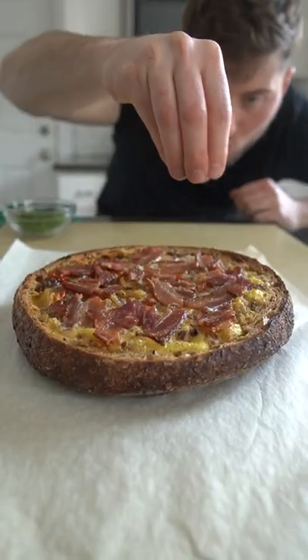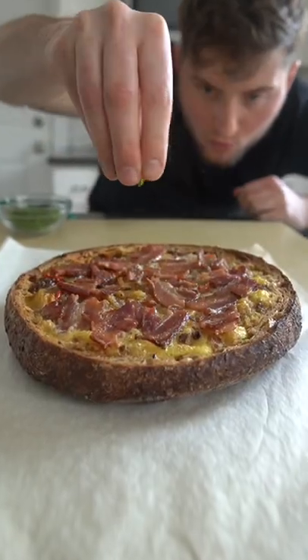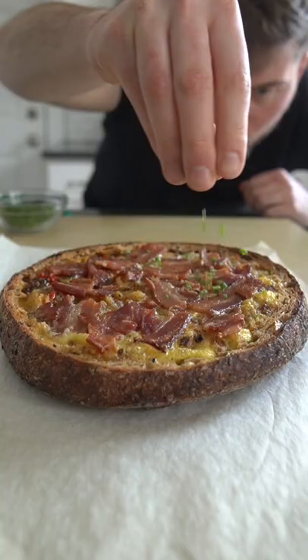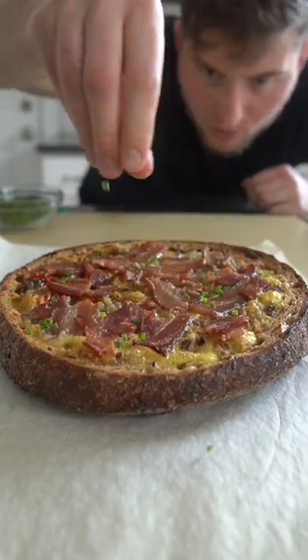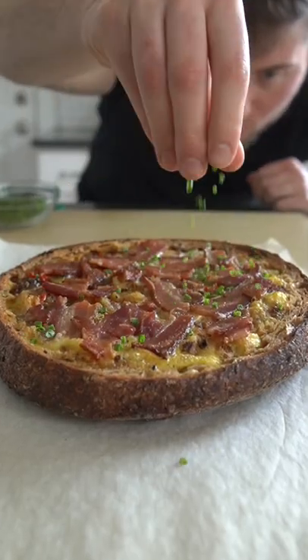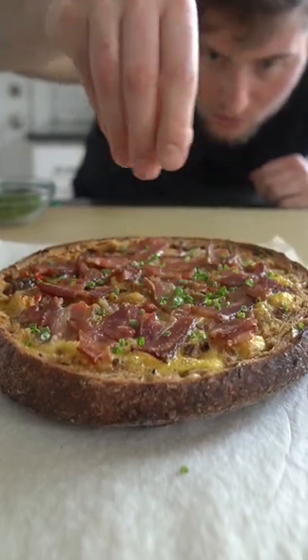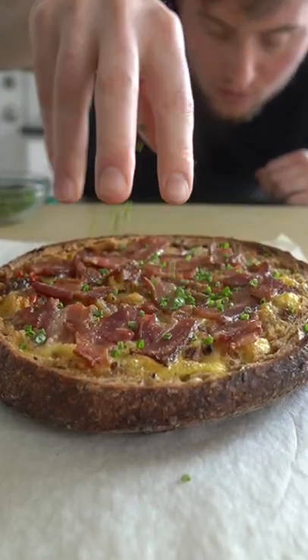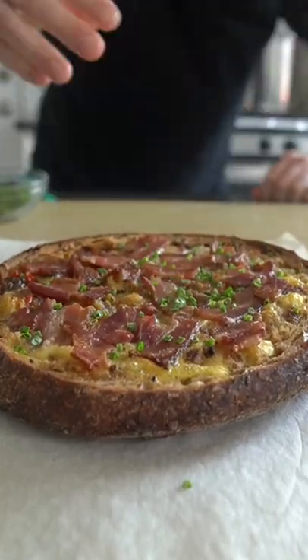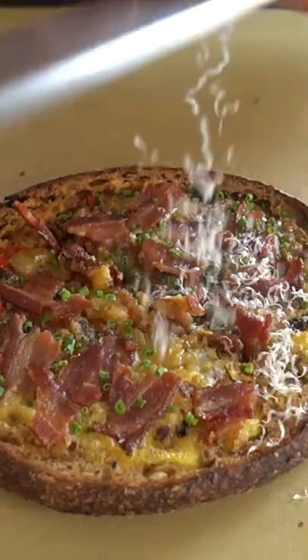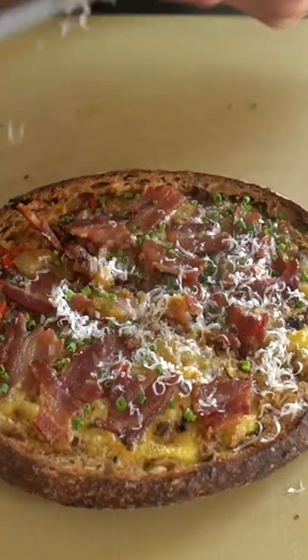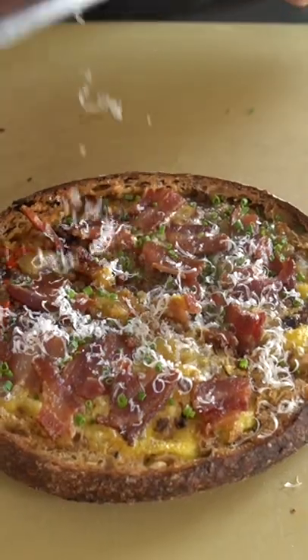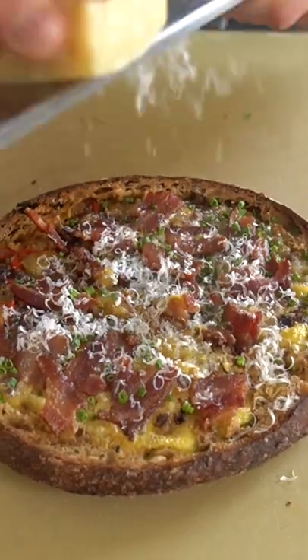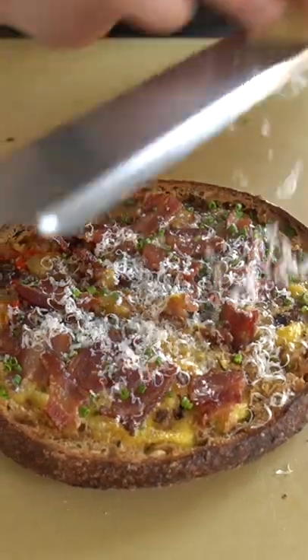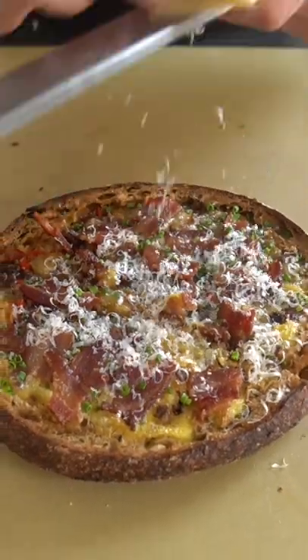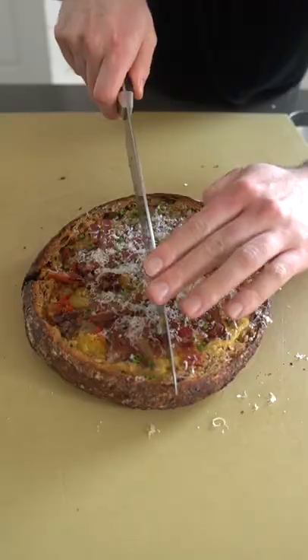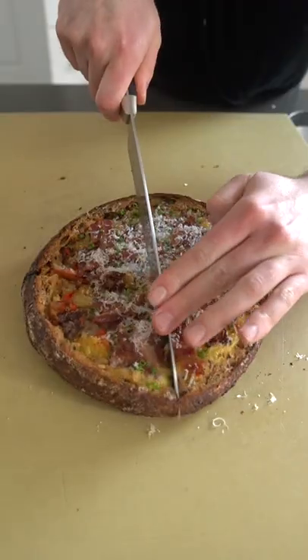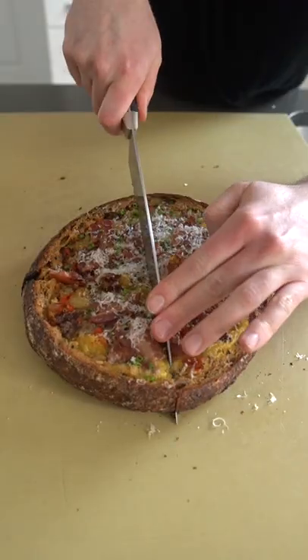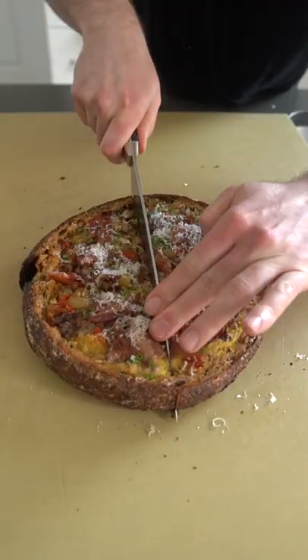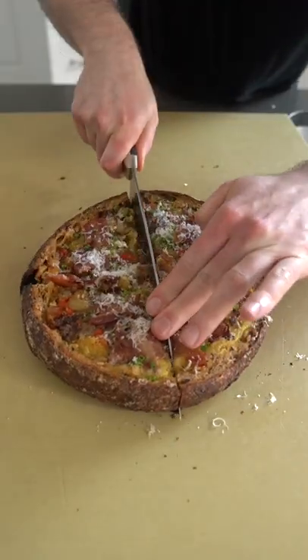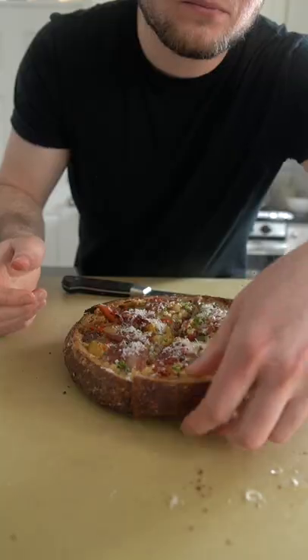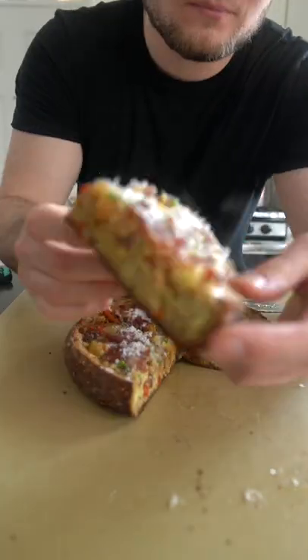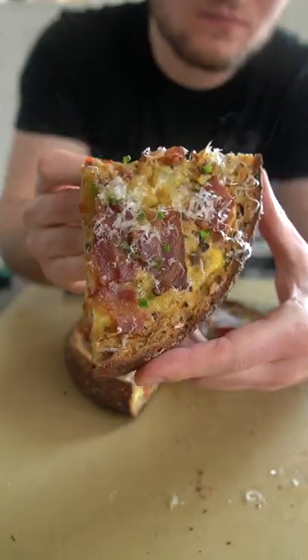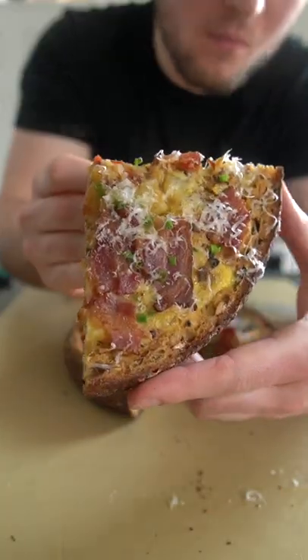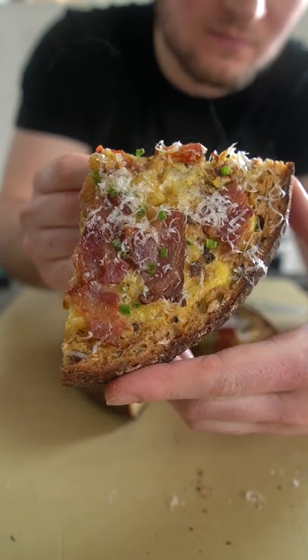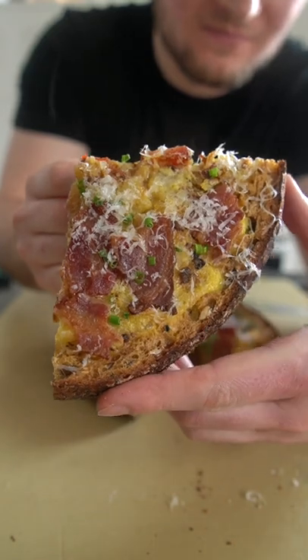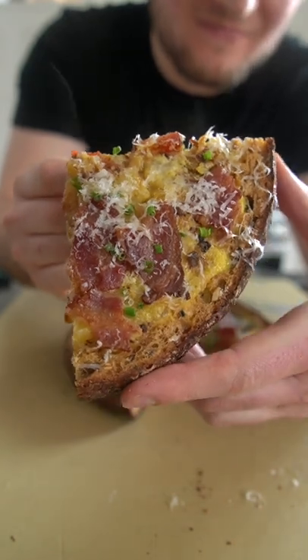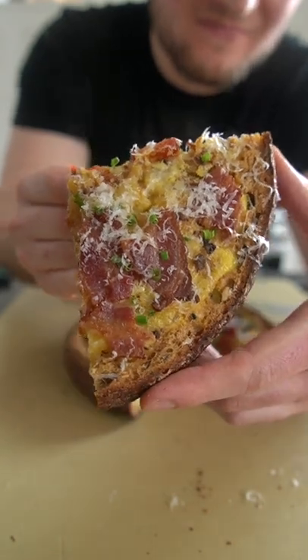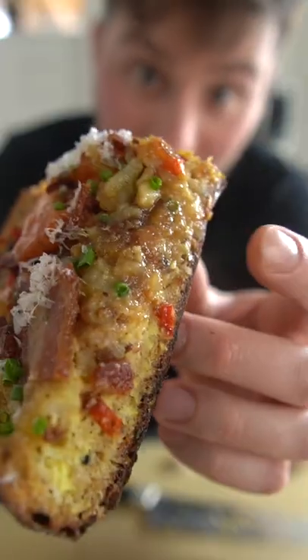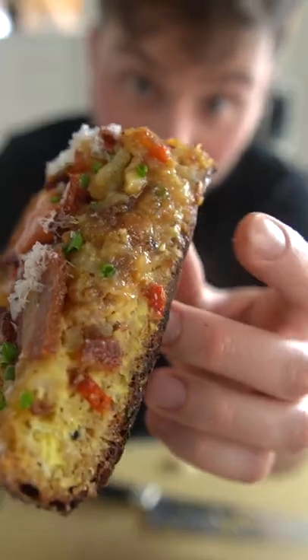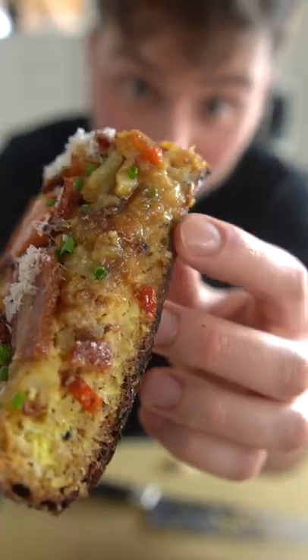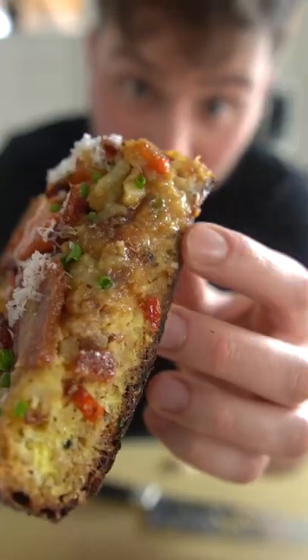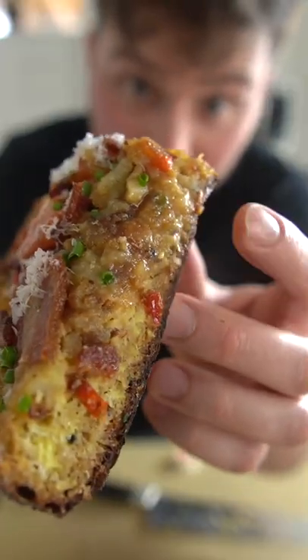Then we're just gonna hit it with some chives and fresh Parmesan. You could also add other cheese if you want. Who needs a bread bowl when you can have a bread plate? It's literally like a custard.